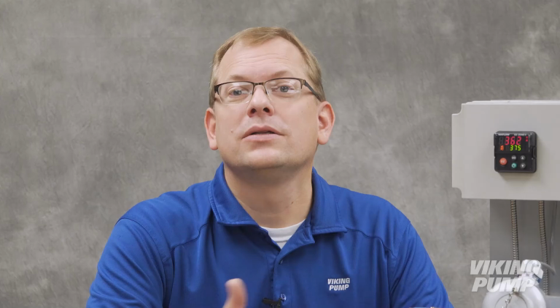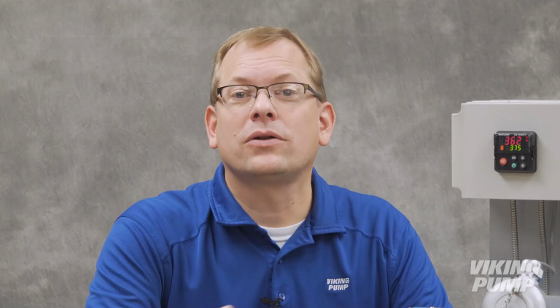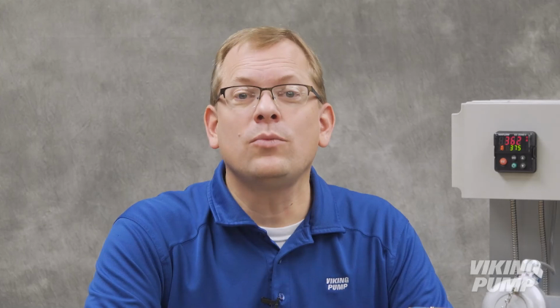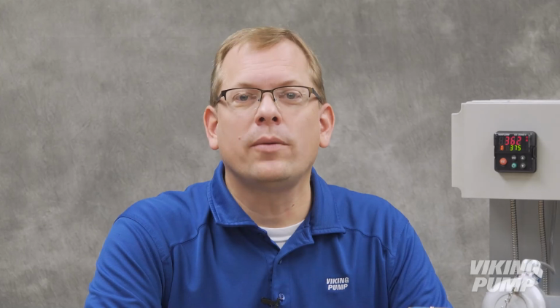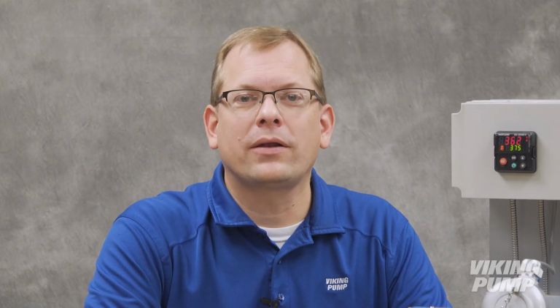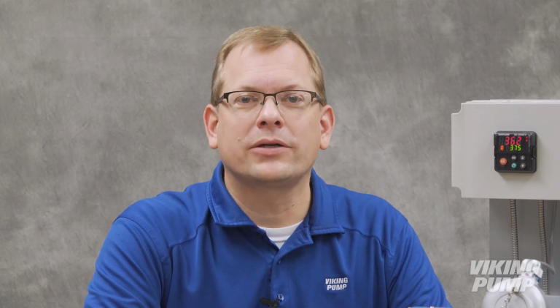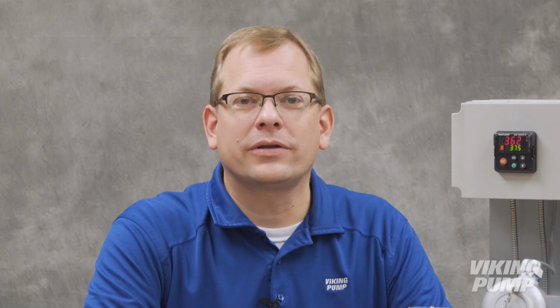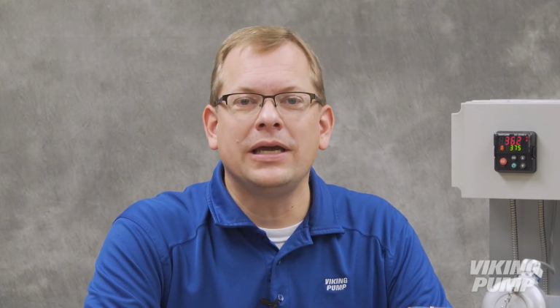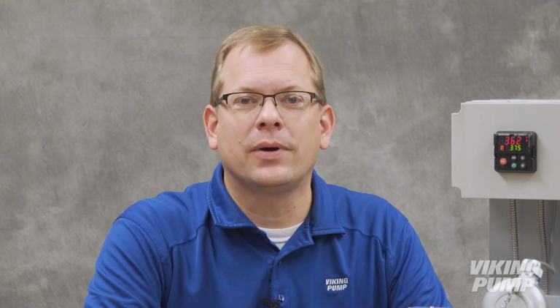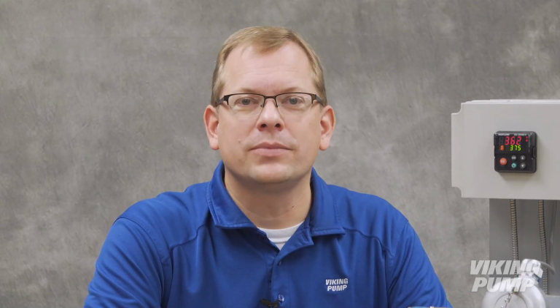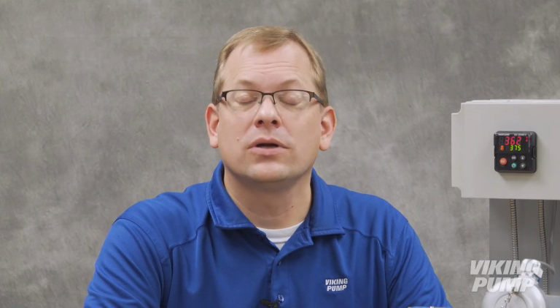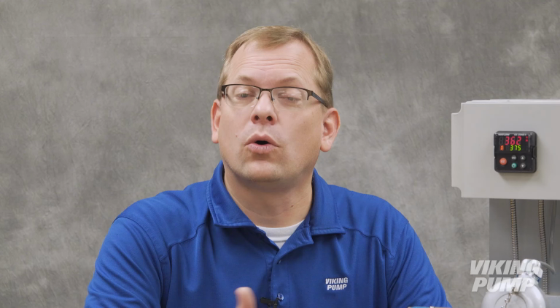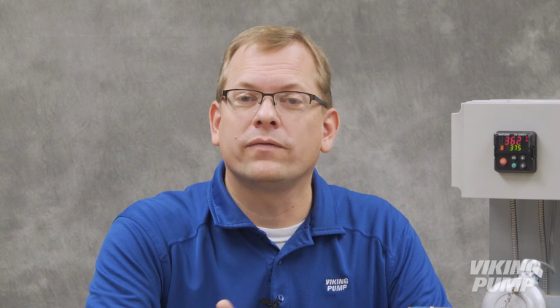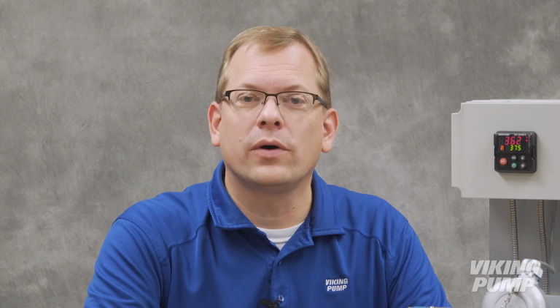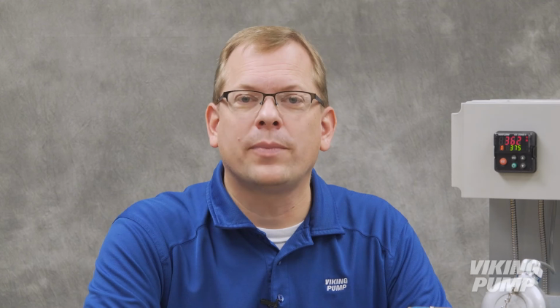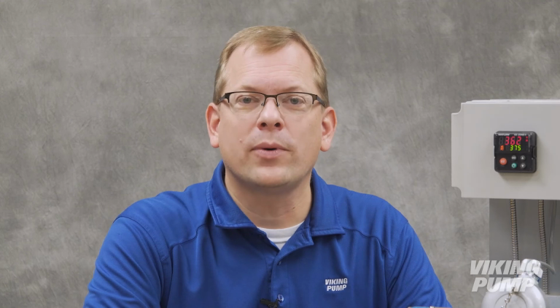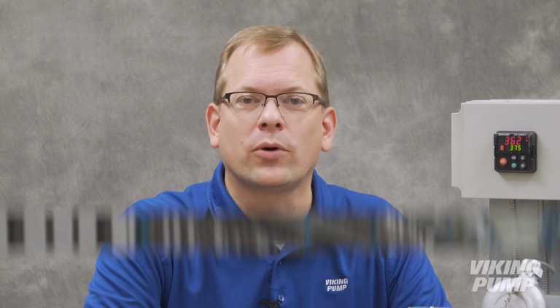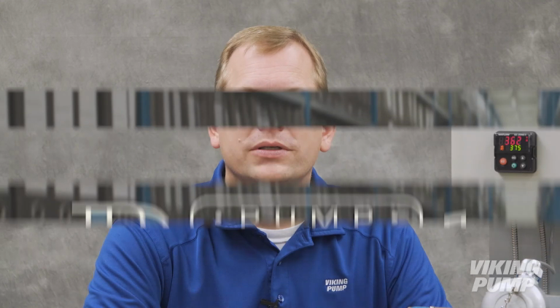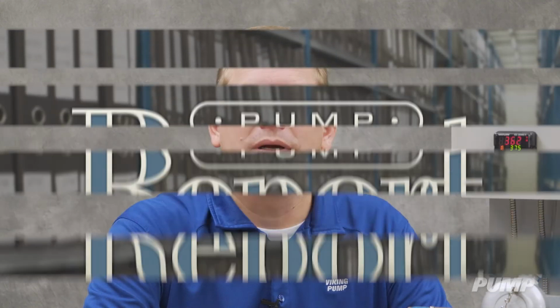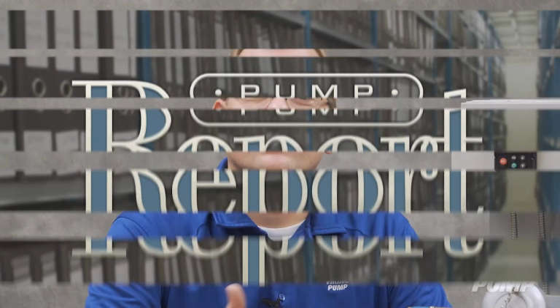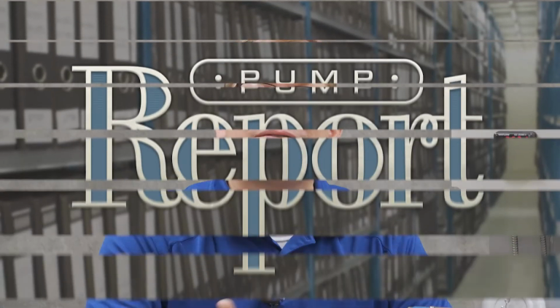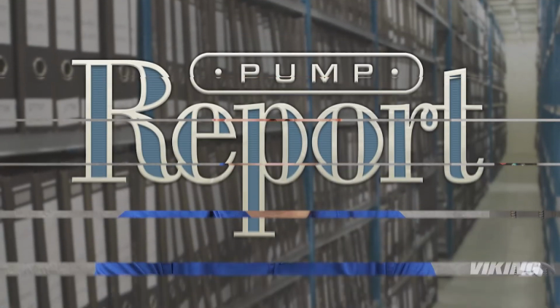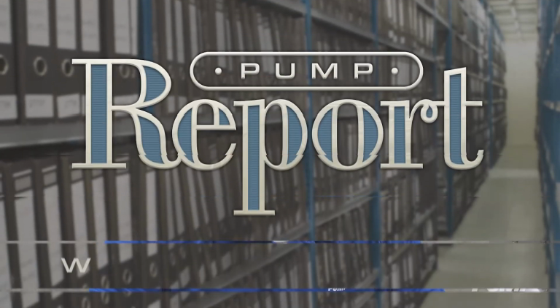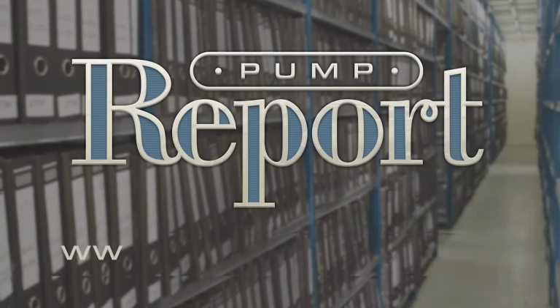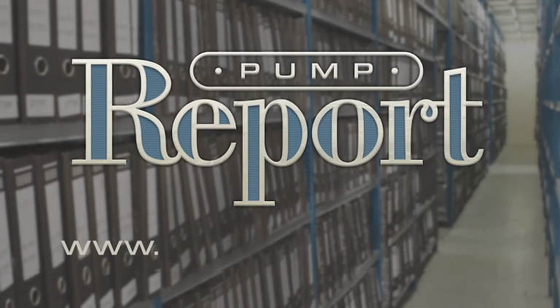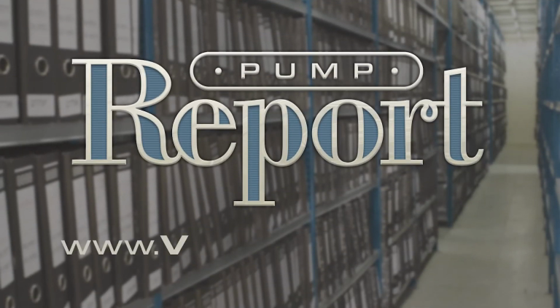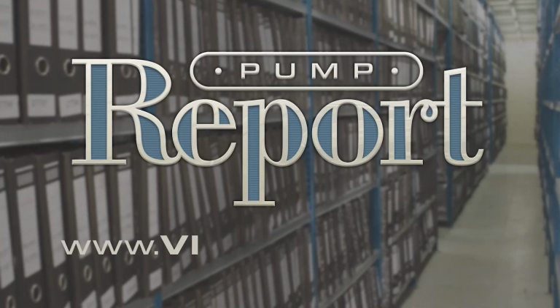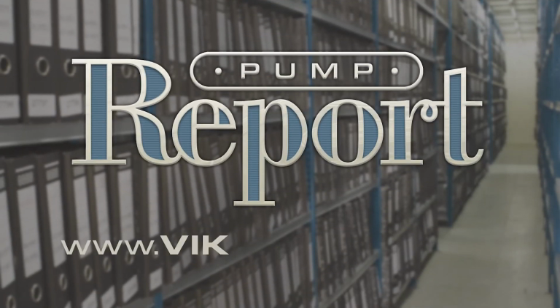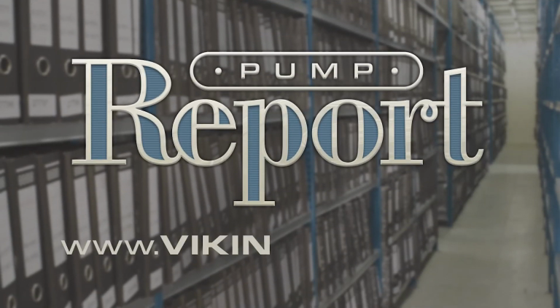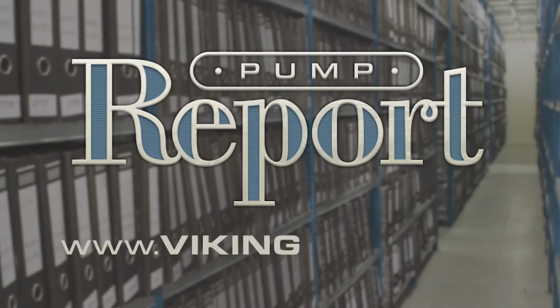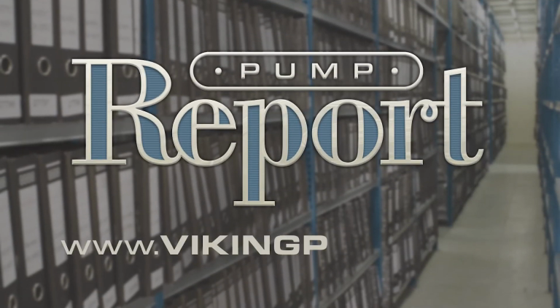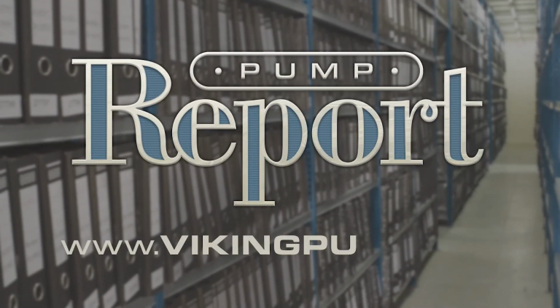To learn more about electrically heated pumps, or to view other pump reports, please visit our website at VikingPump.com.